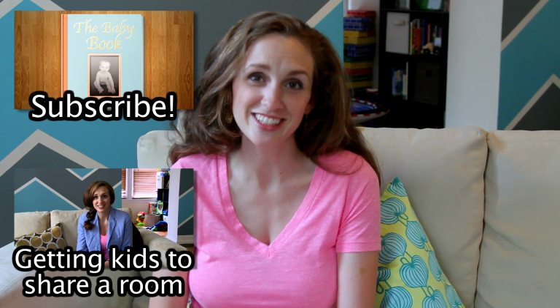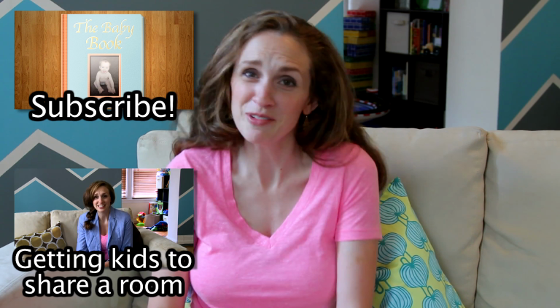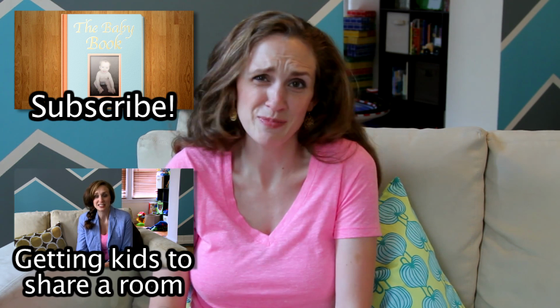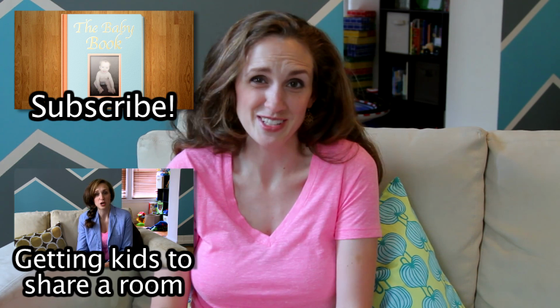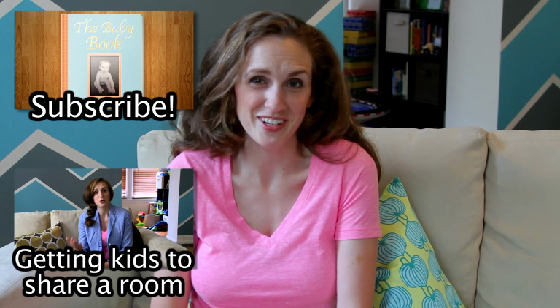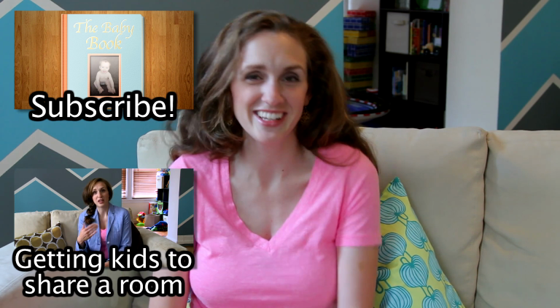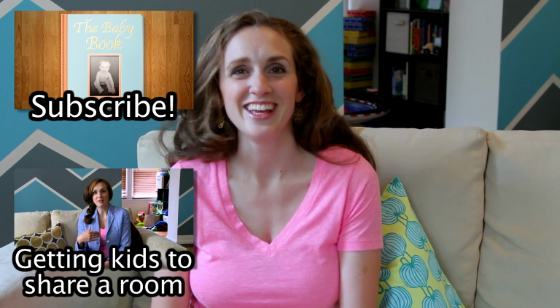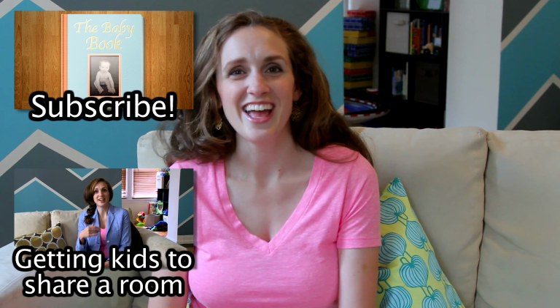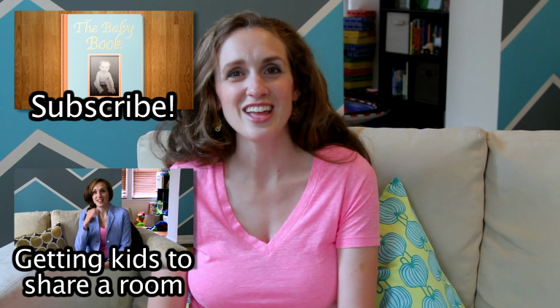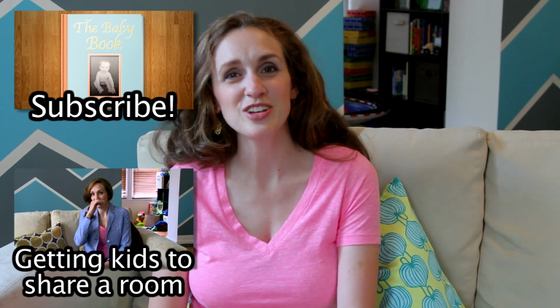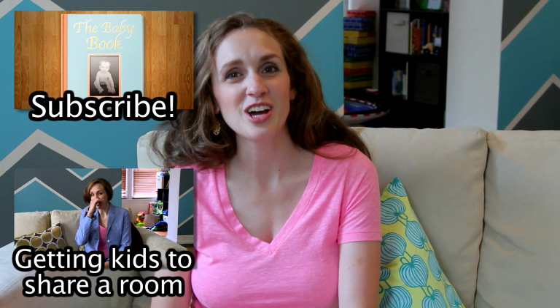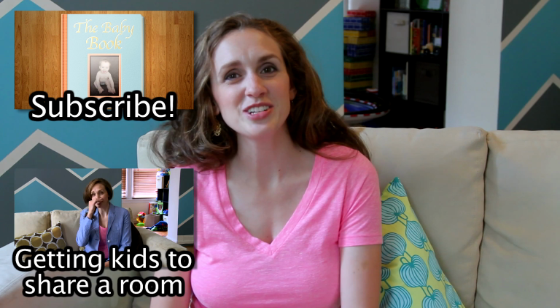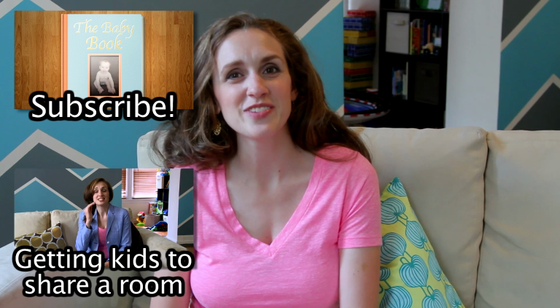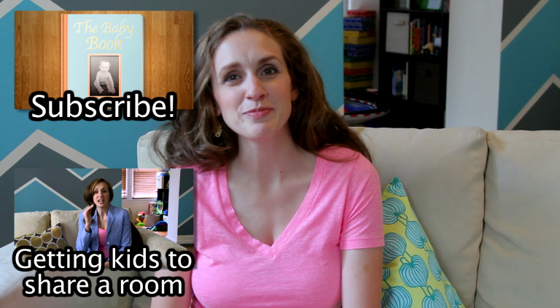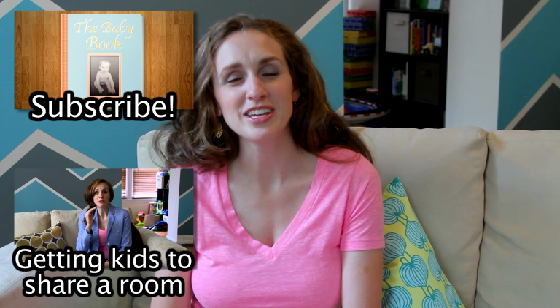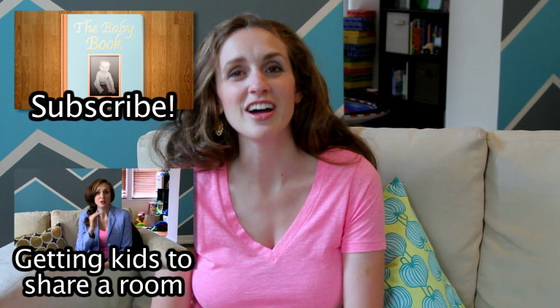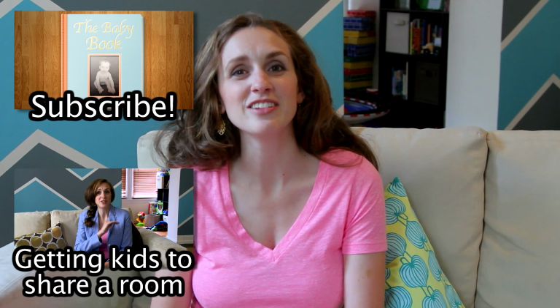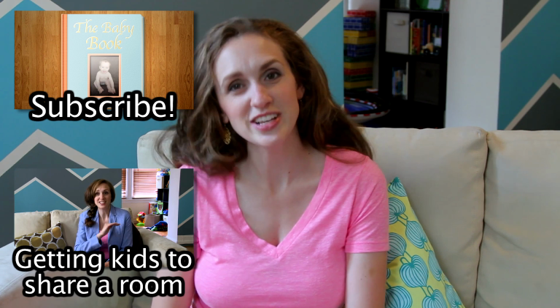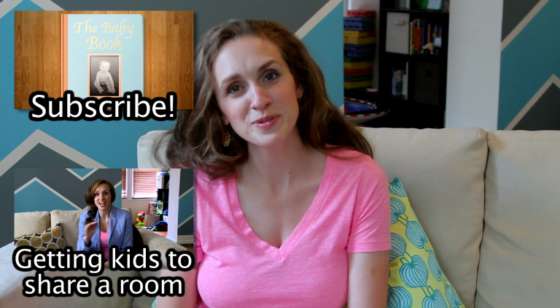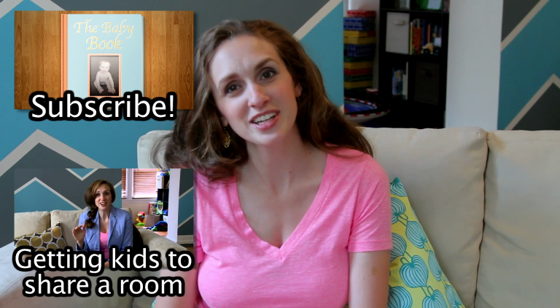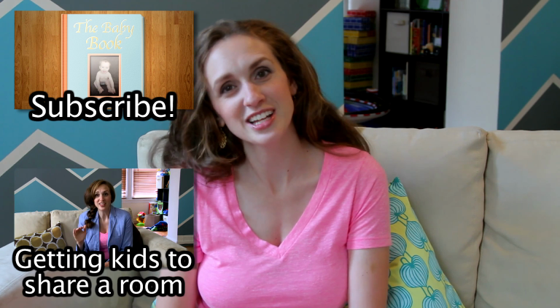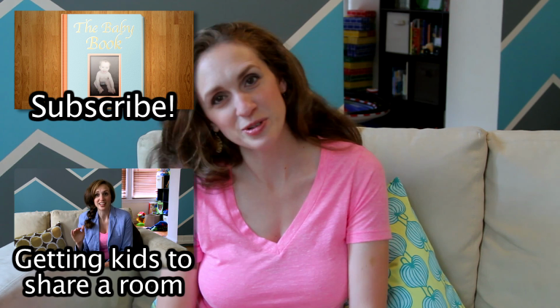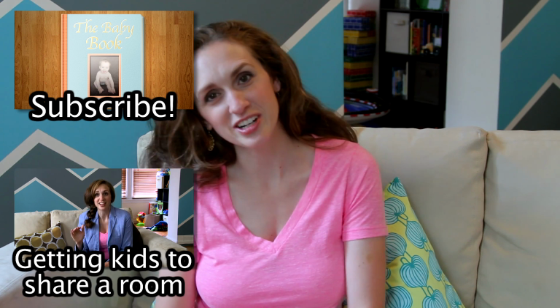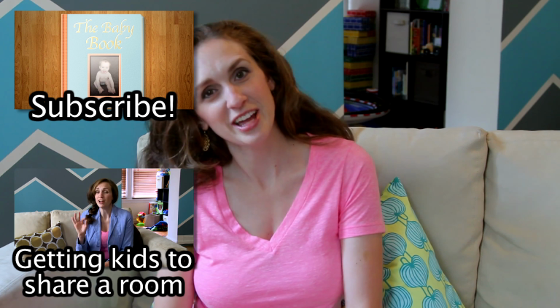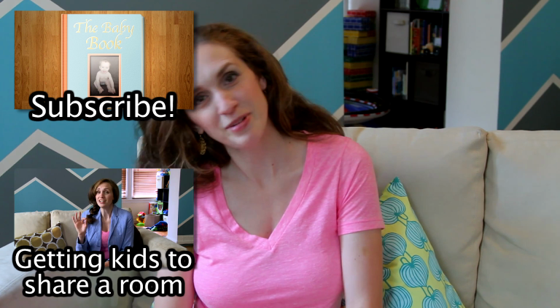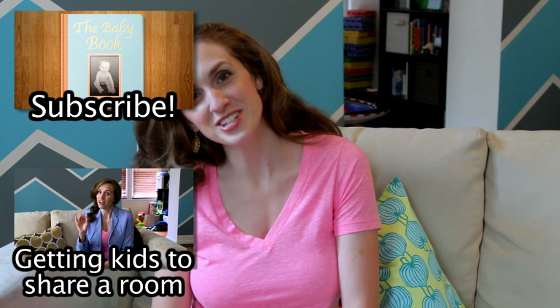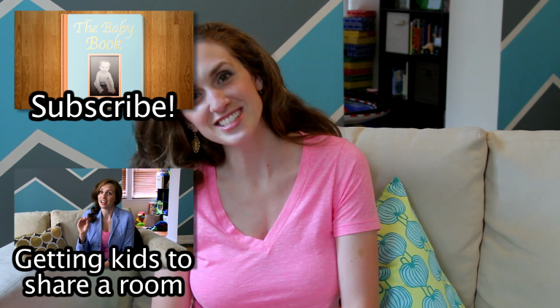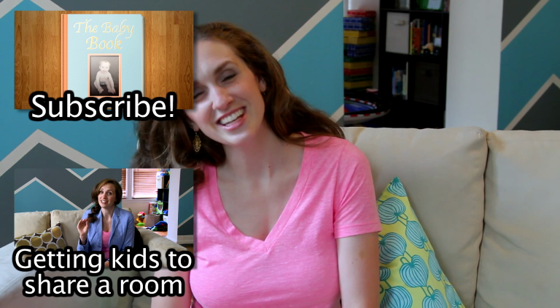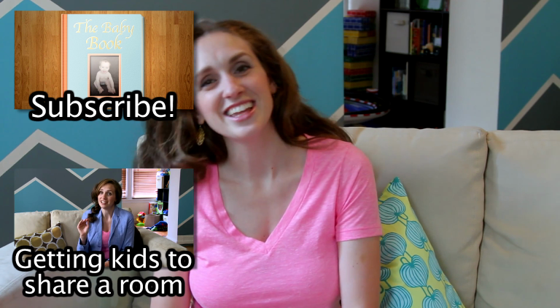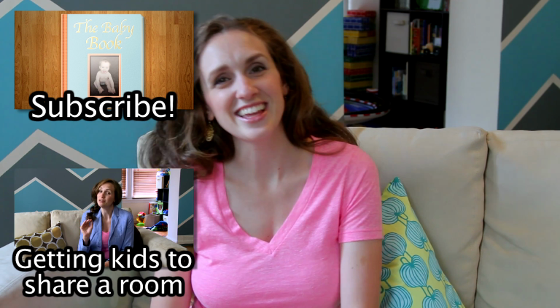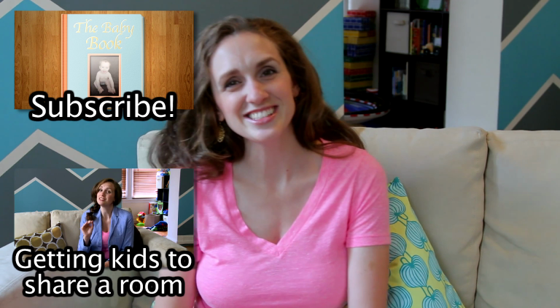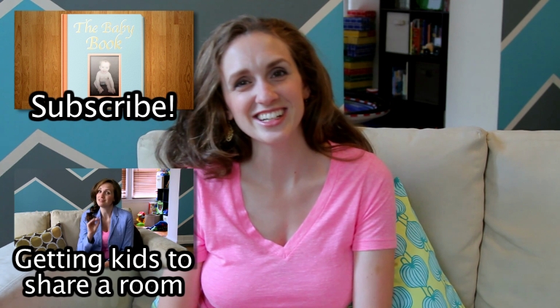Make sure to subscribe to my channel — you don't want to miss one. You can always find me on Facebook, Twitter, and Pinterest. Thanks, y'all. Stay cool.